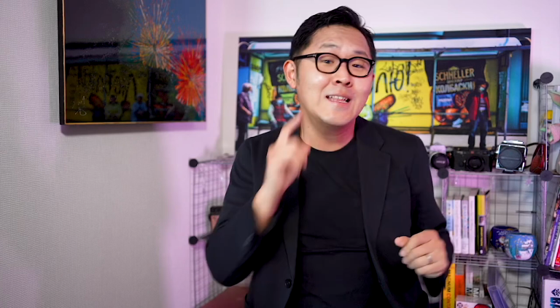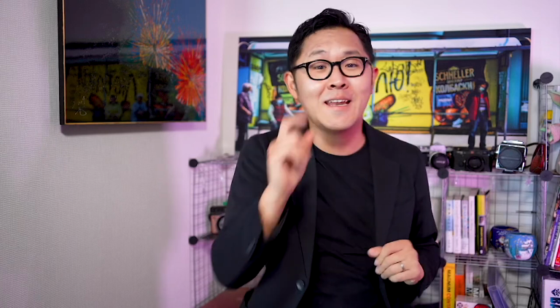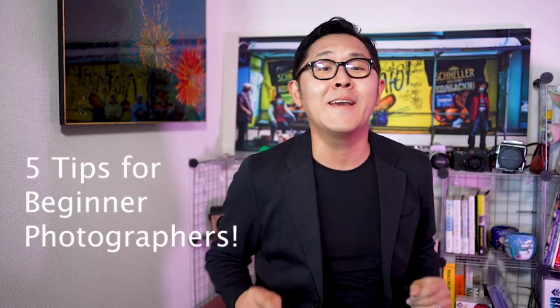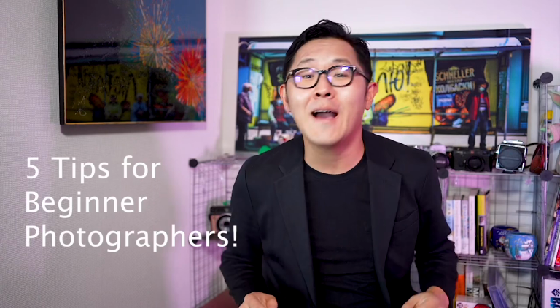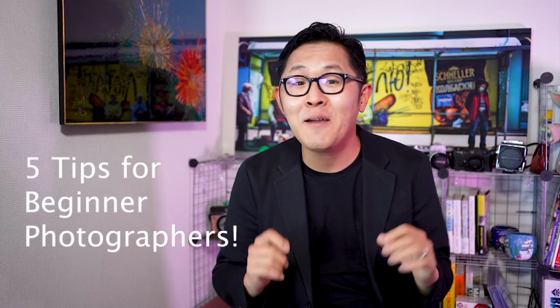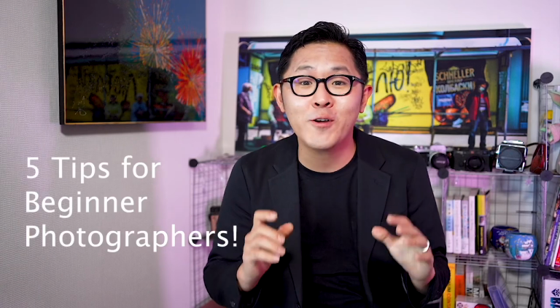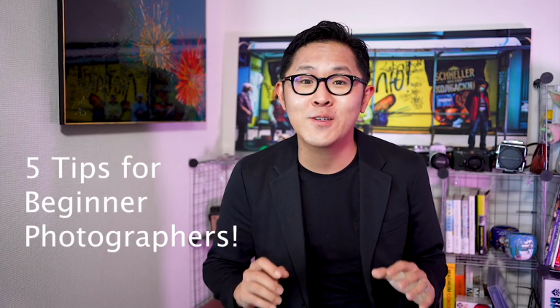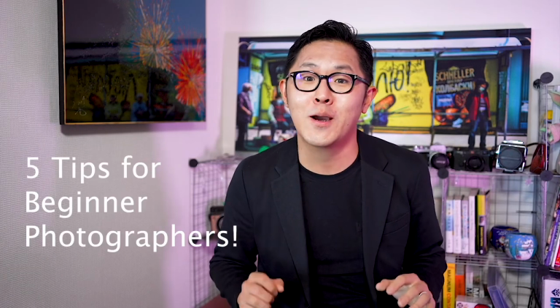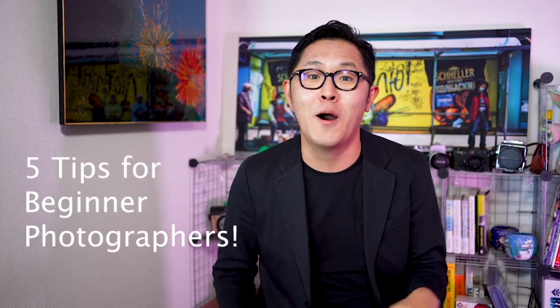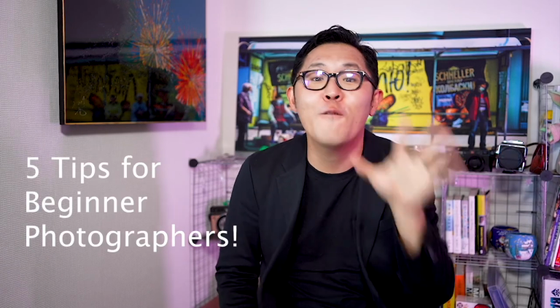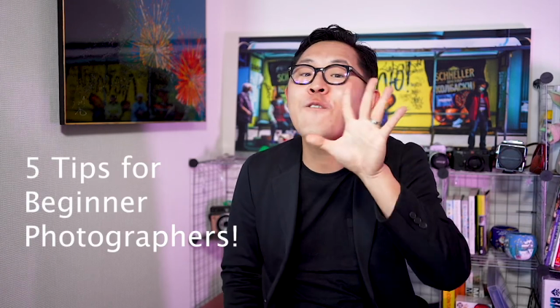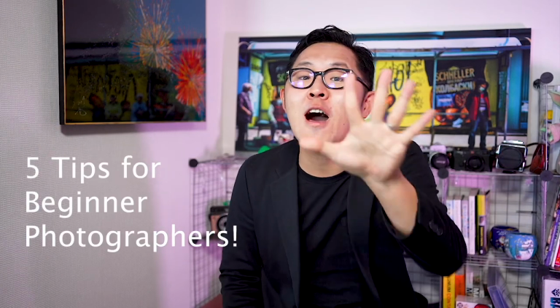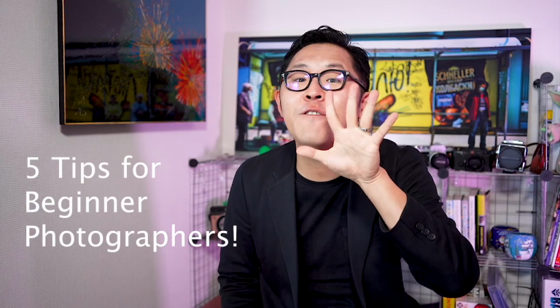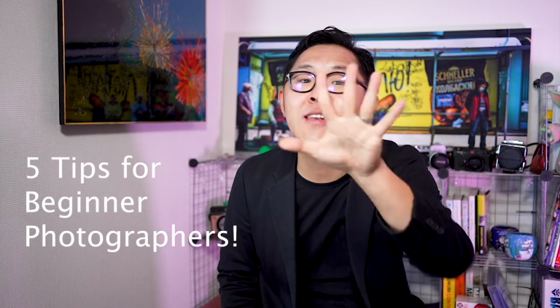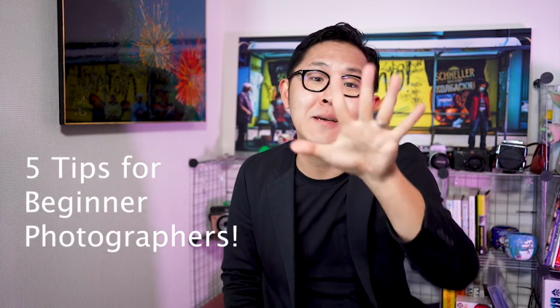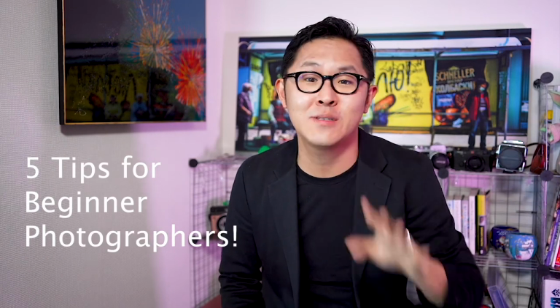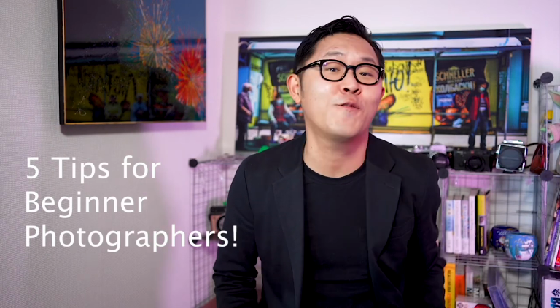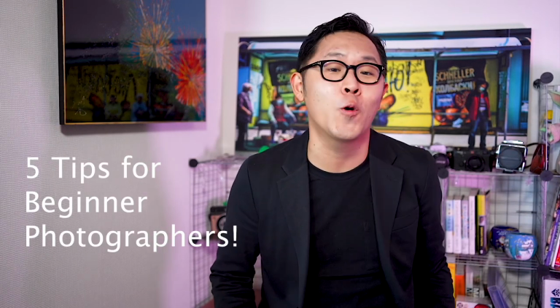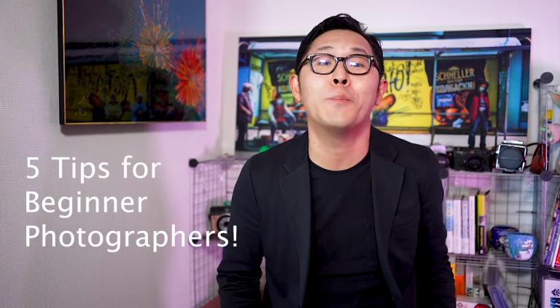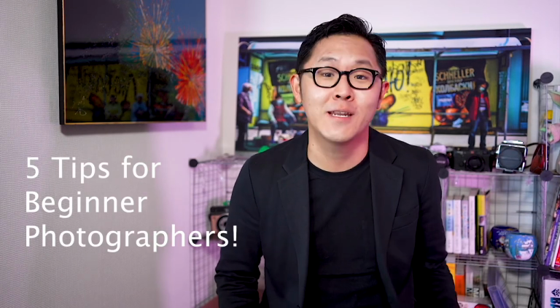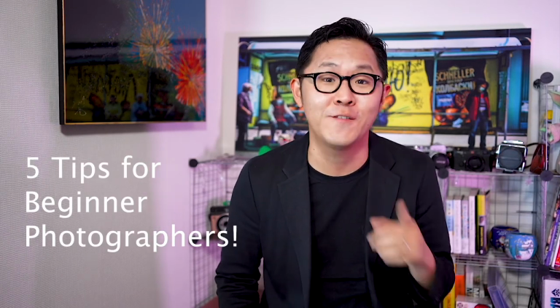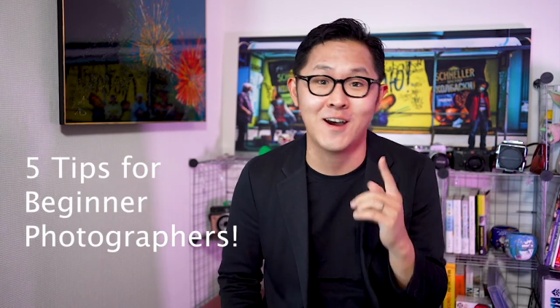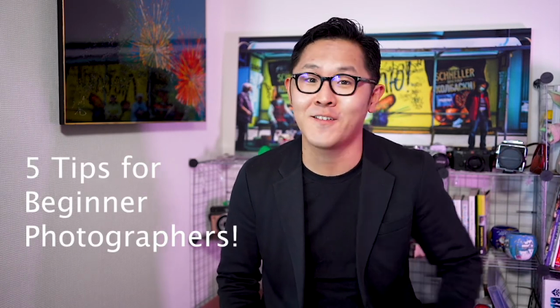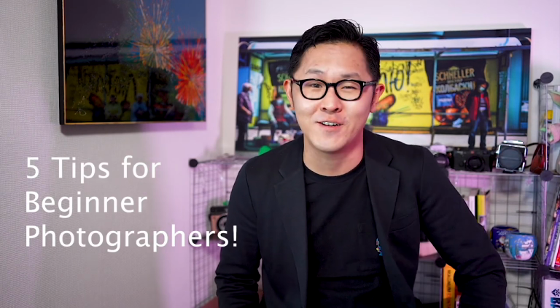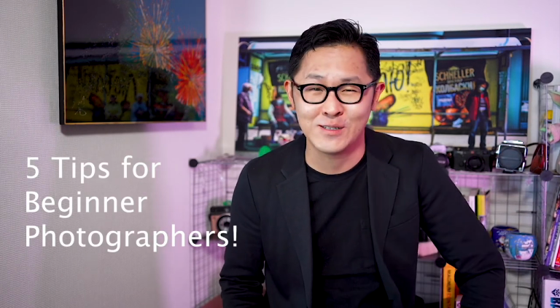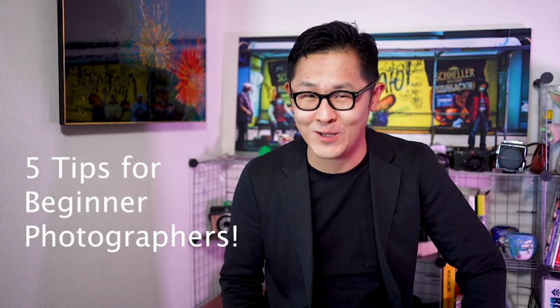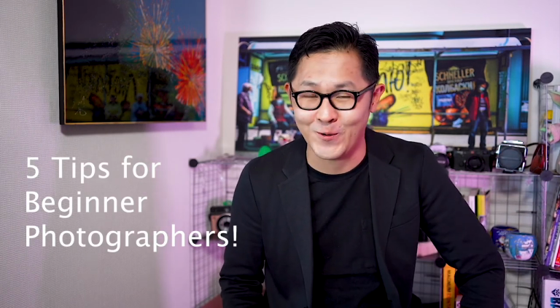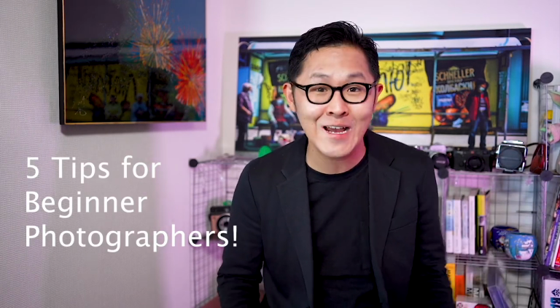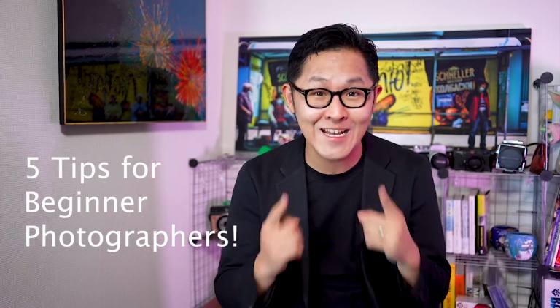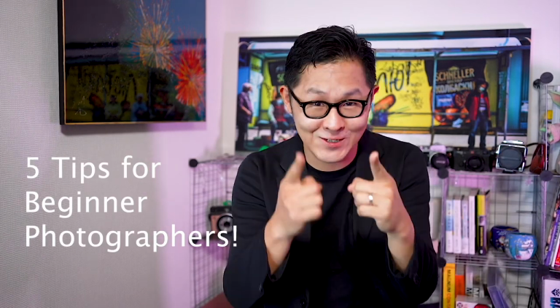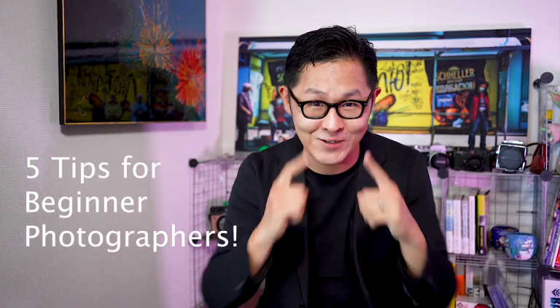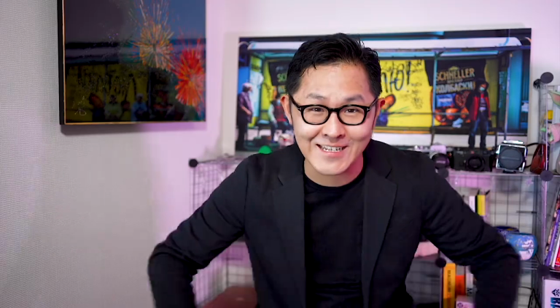Today, I'm going to talk about 5 tips for beginner photographers, so tune in!